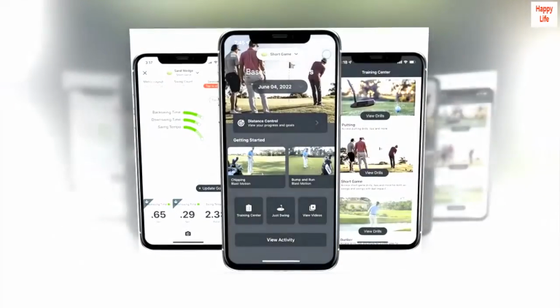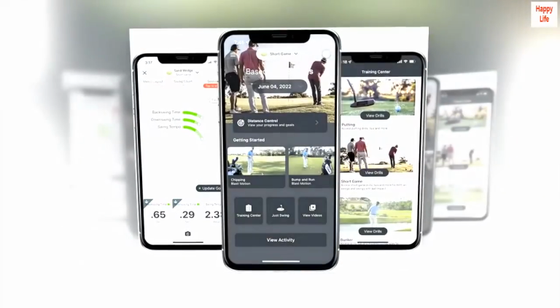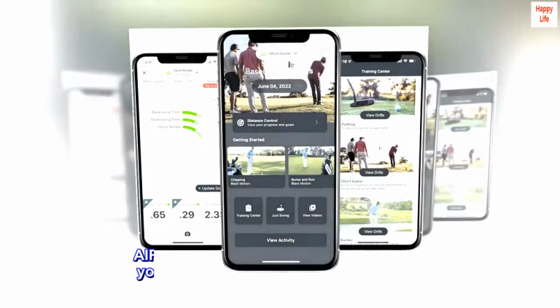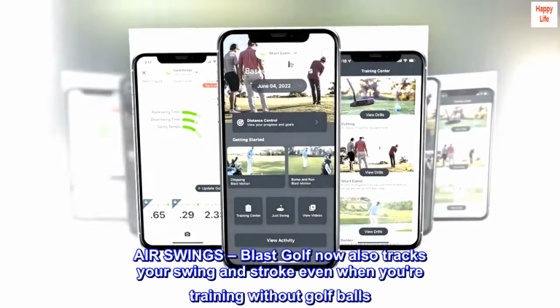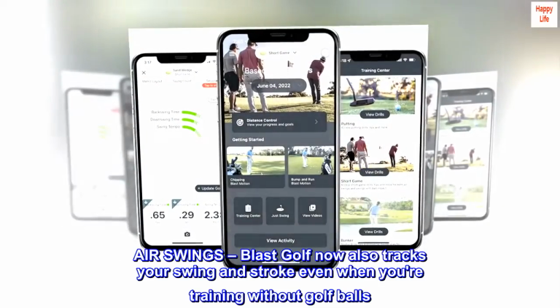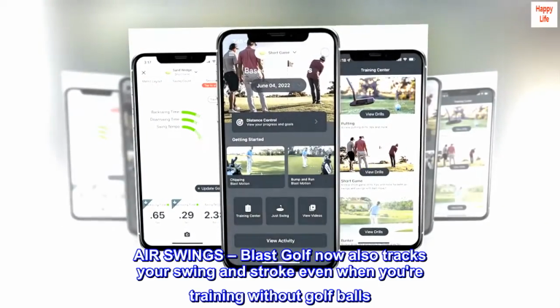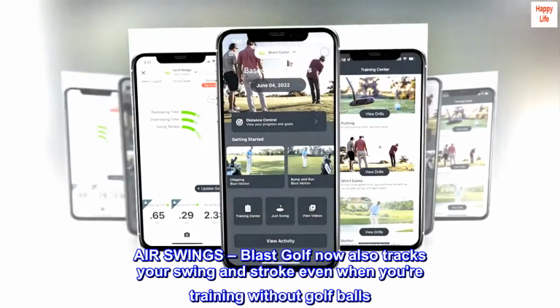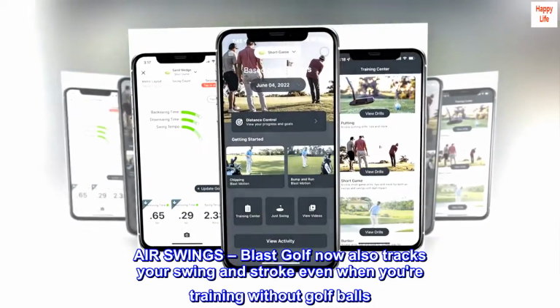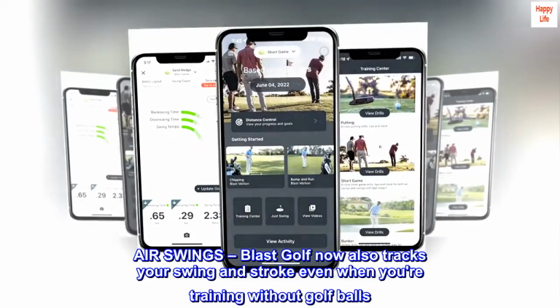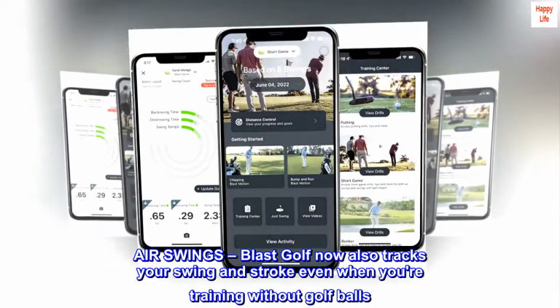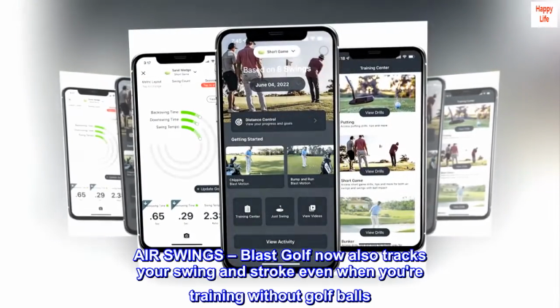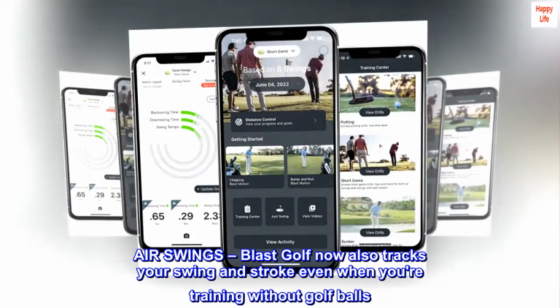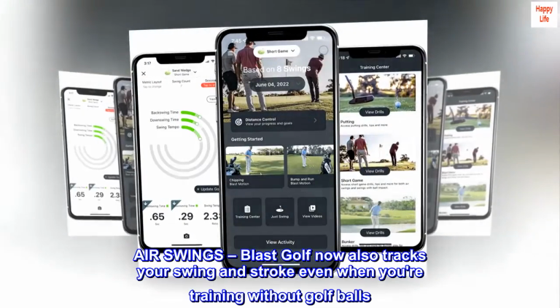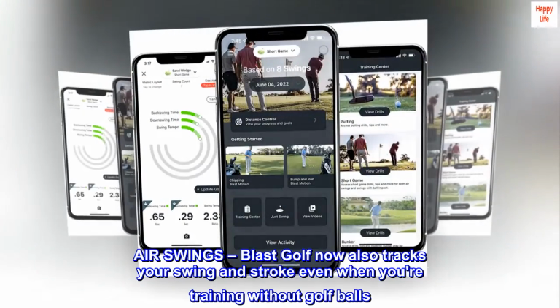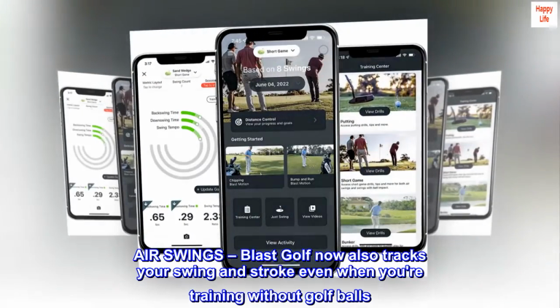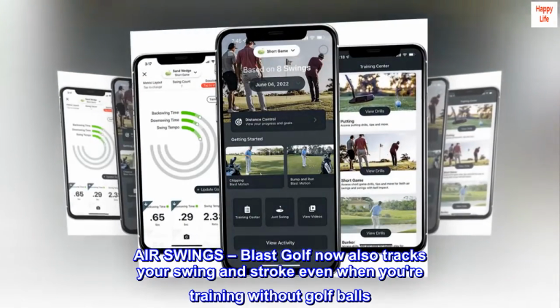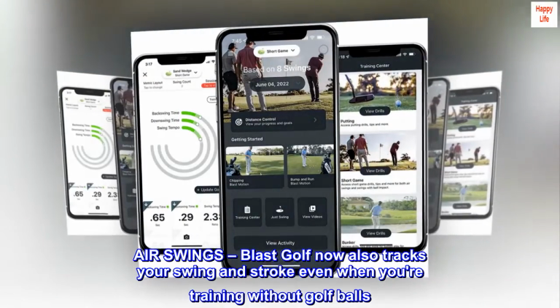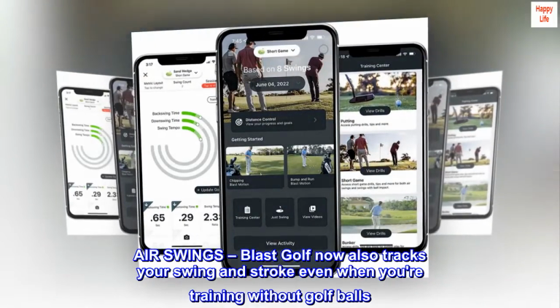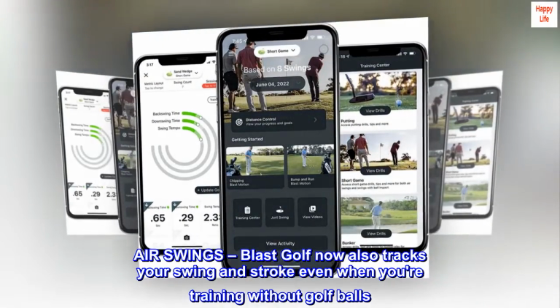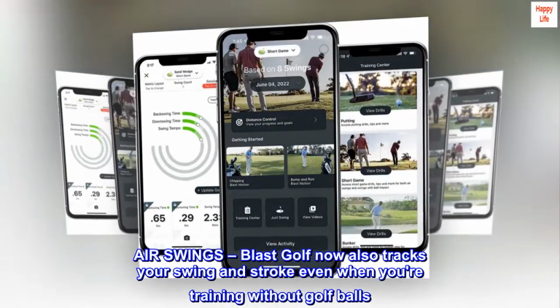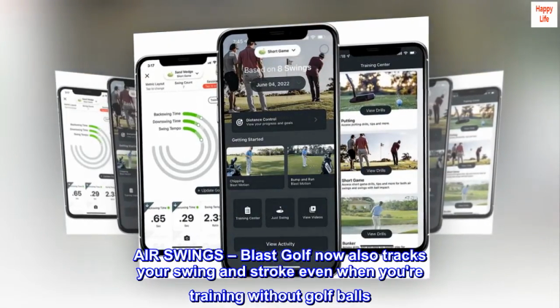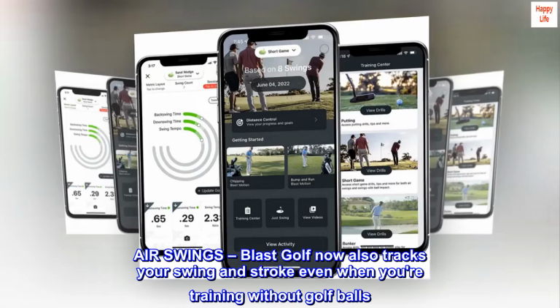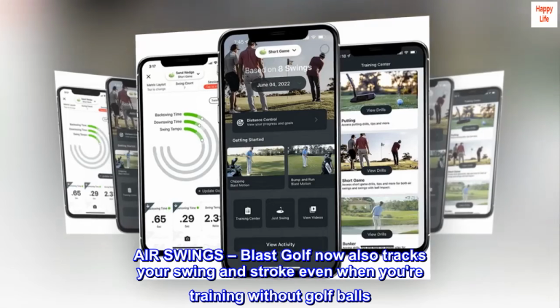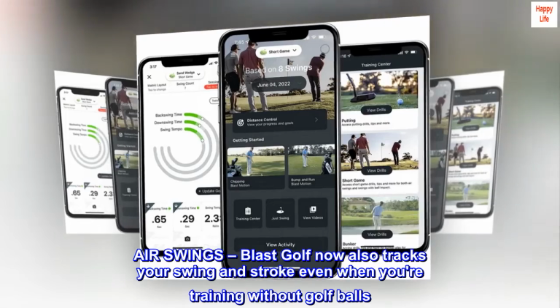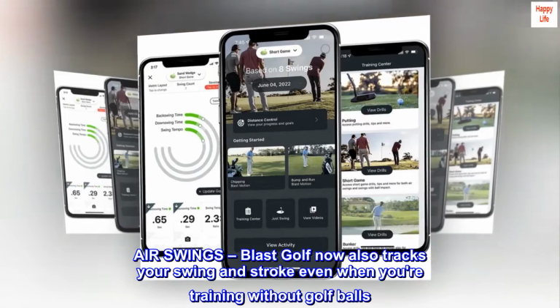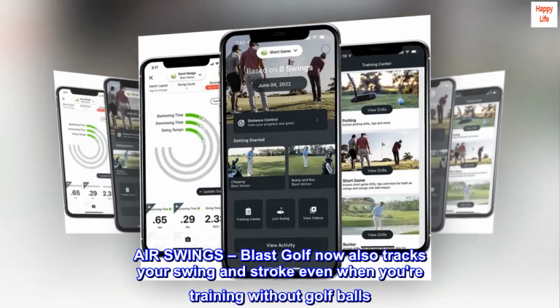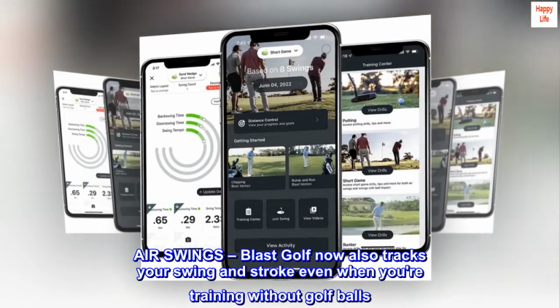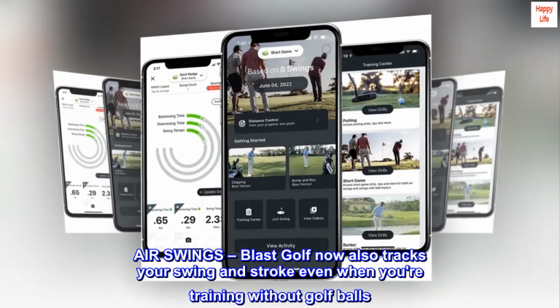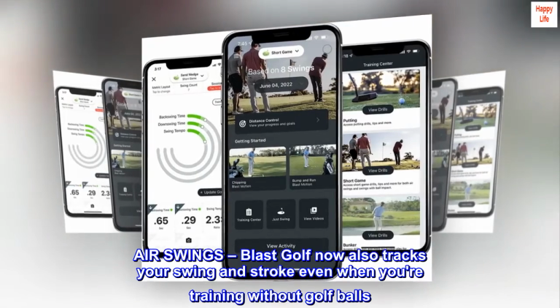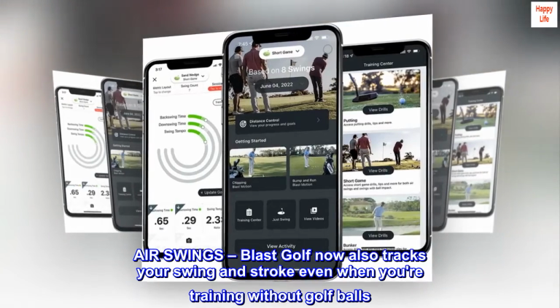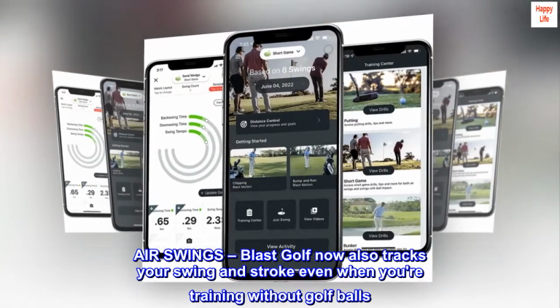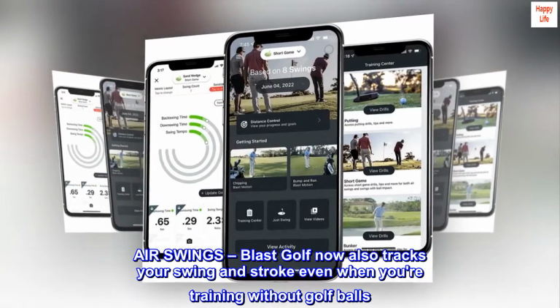Air swings. Blast Golf now also tracks your swing and stroke even when you're training without golf balls.